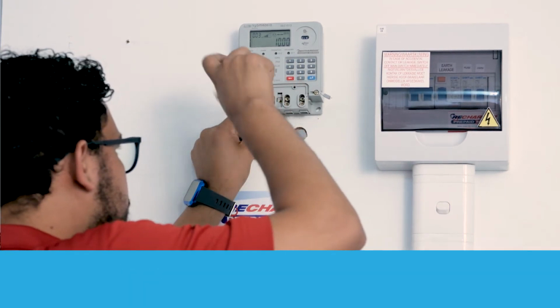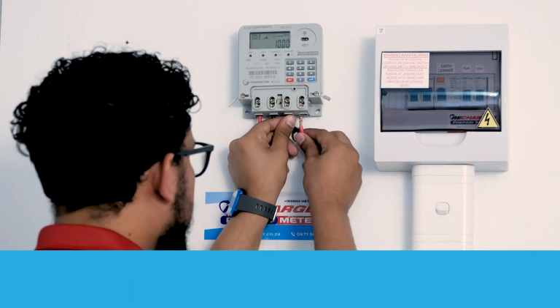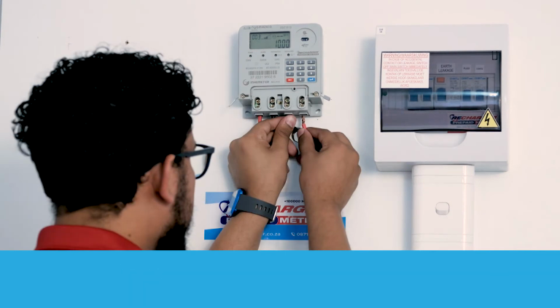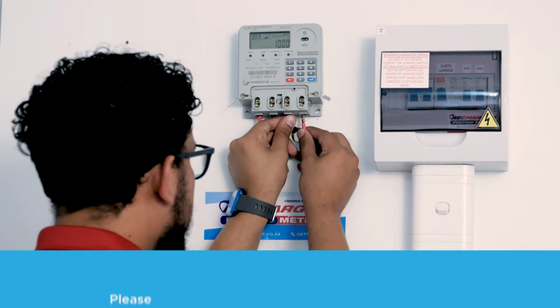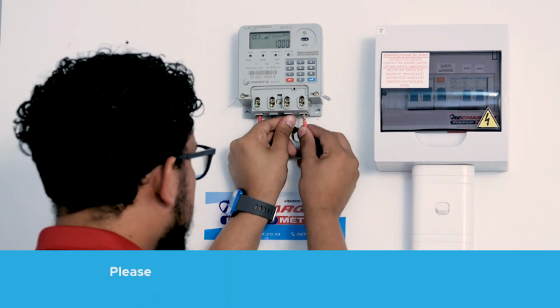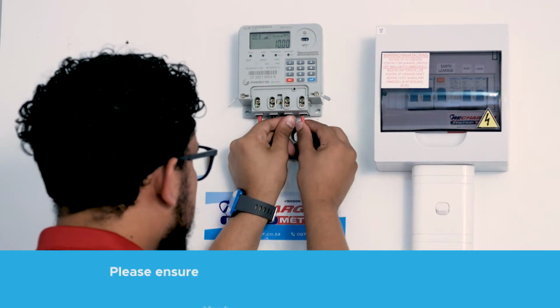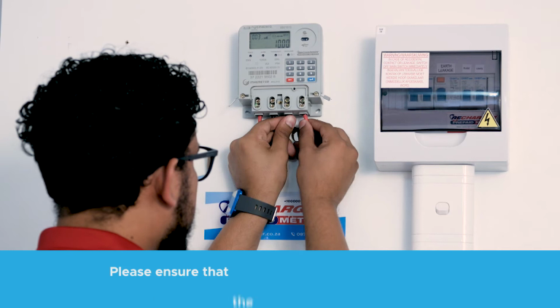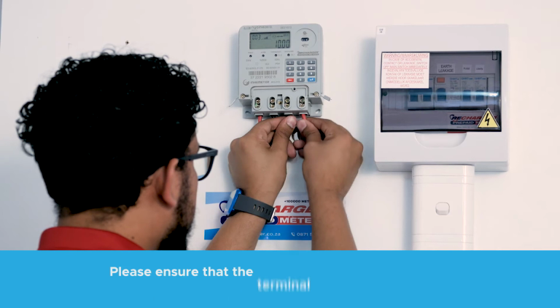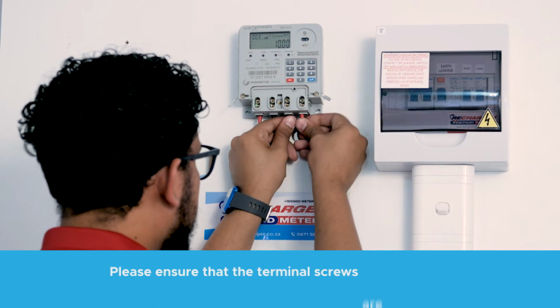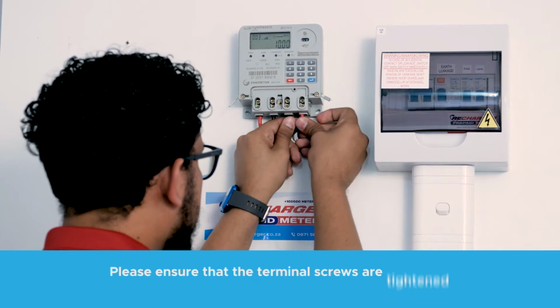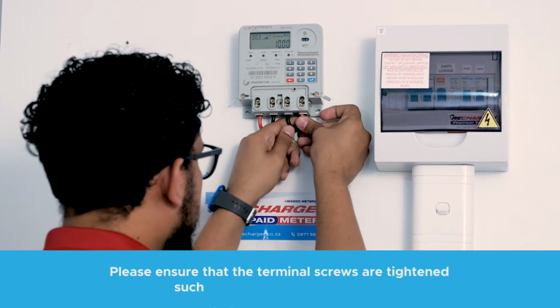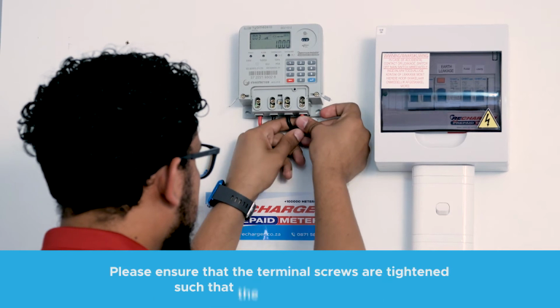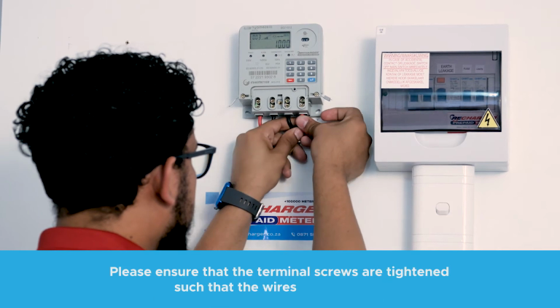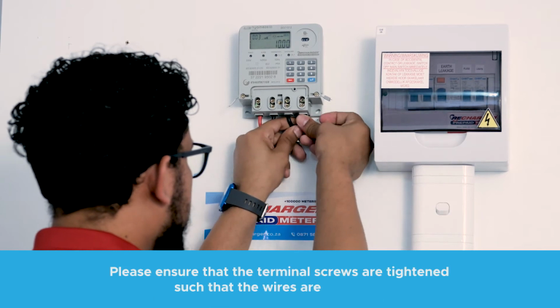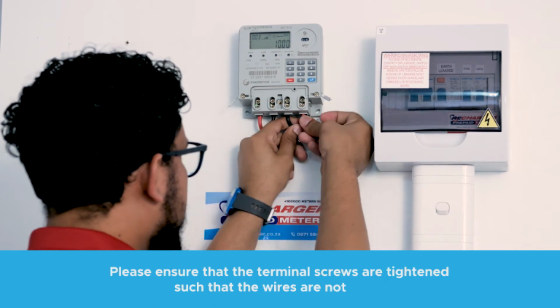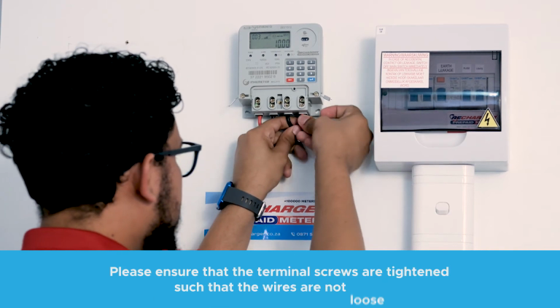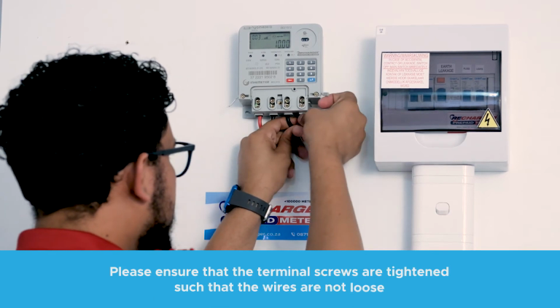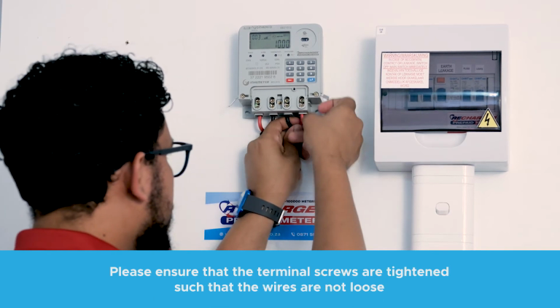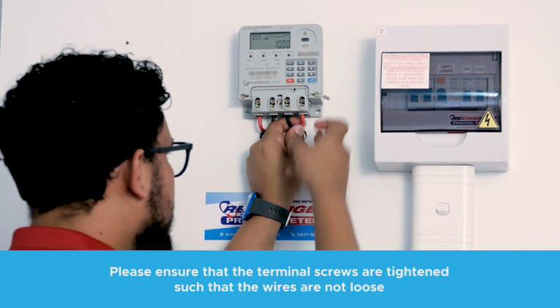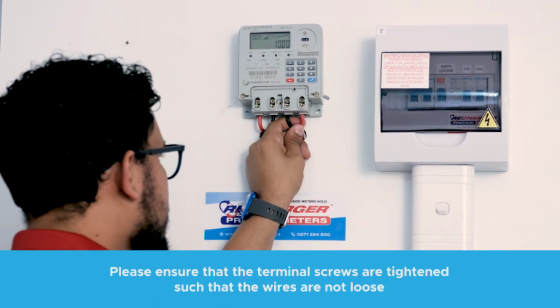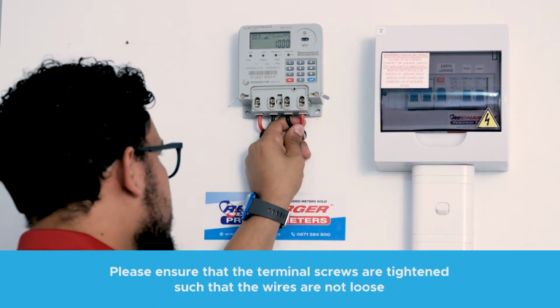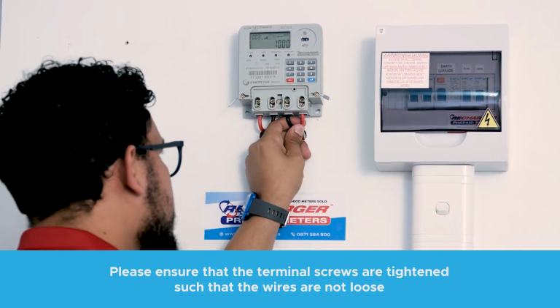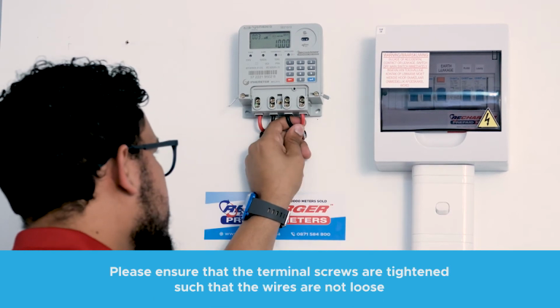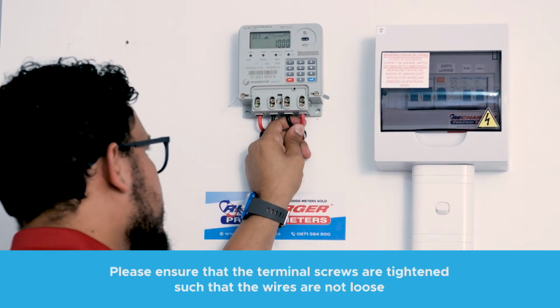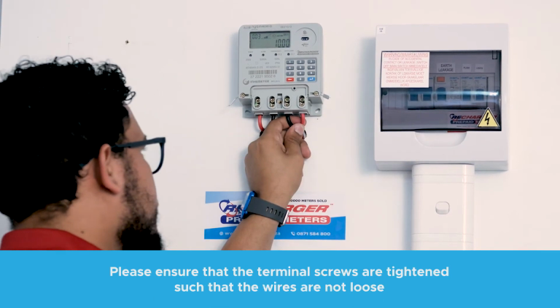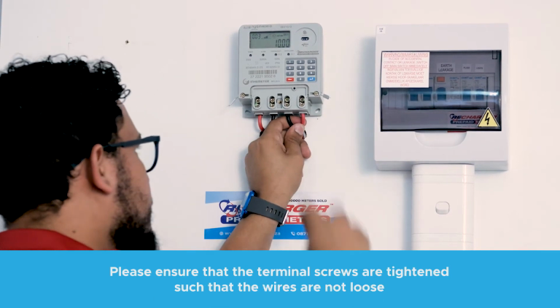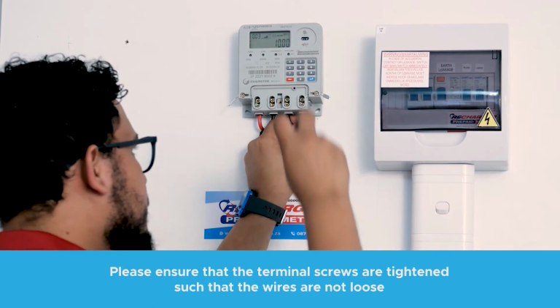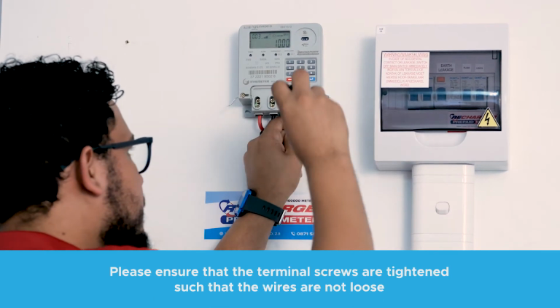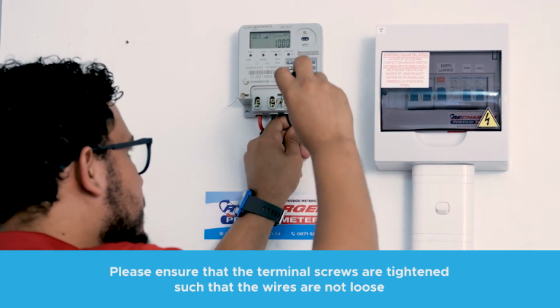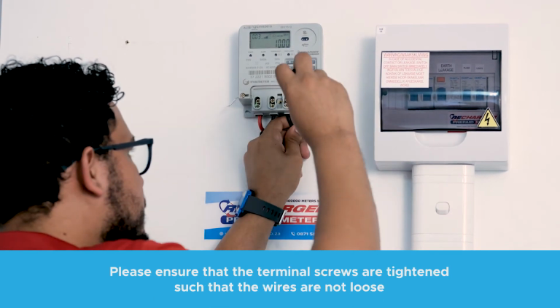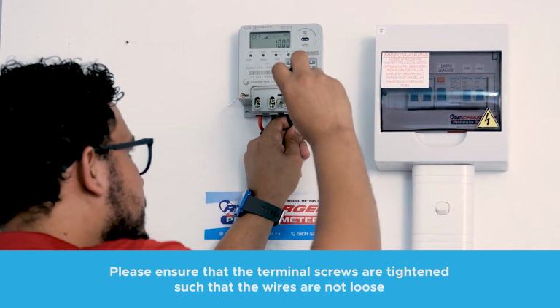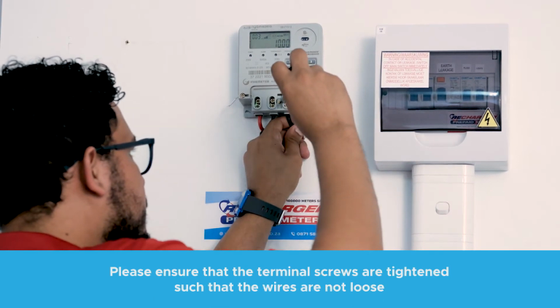Connect the load to the meter, ensuring that terminal 3 is neutral and terminal 4 is live.